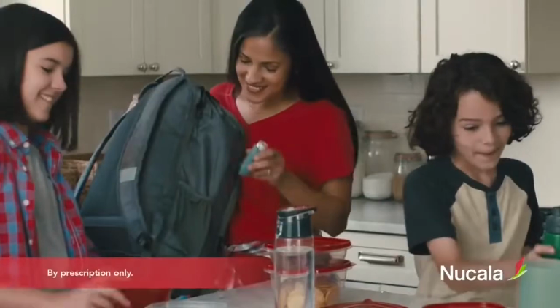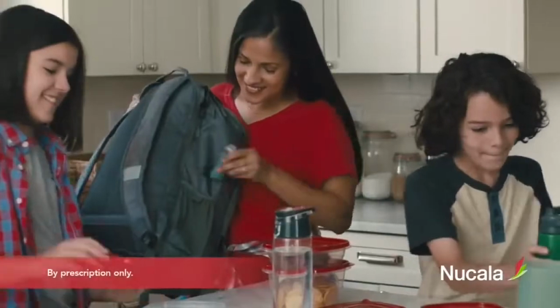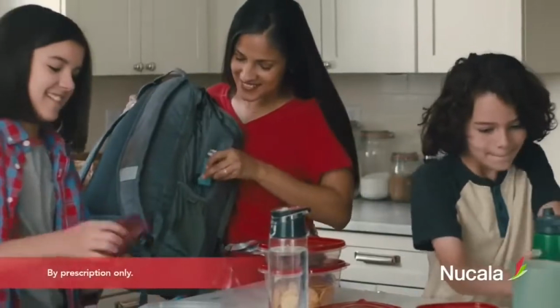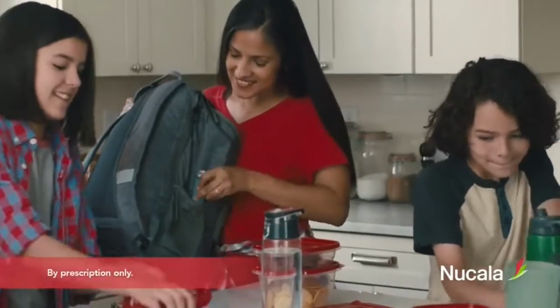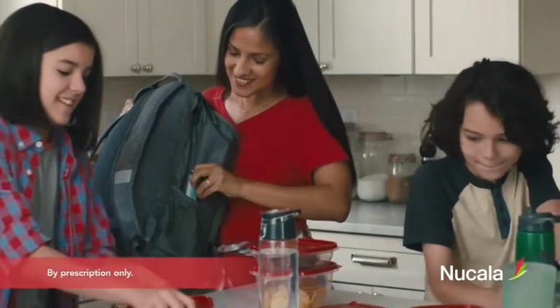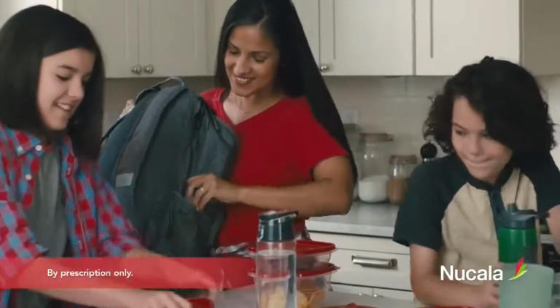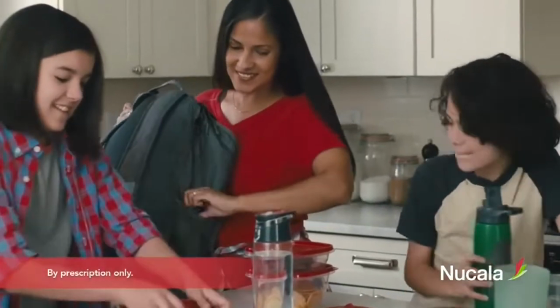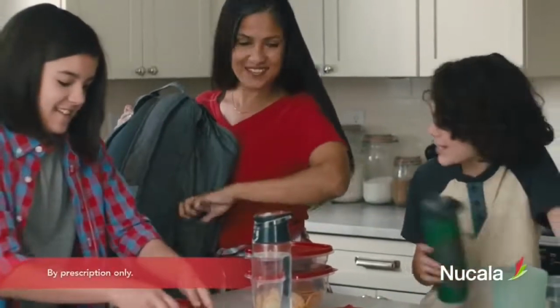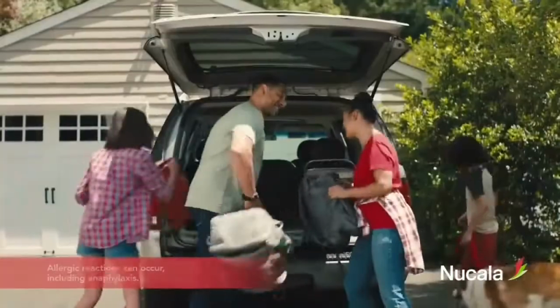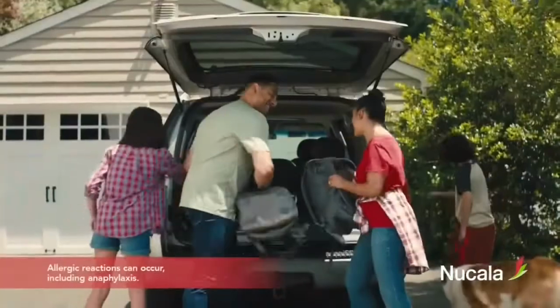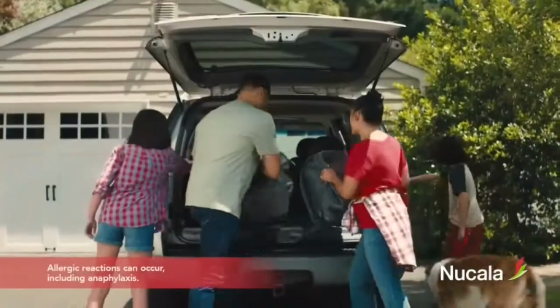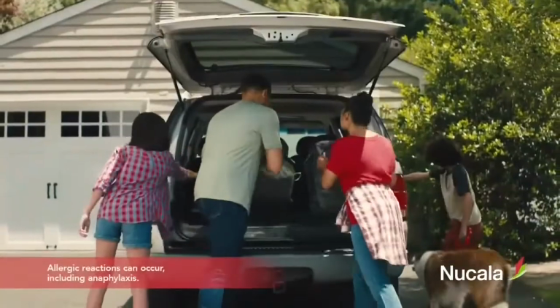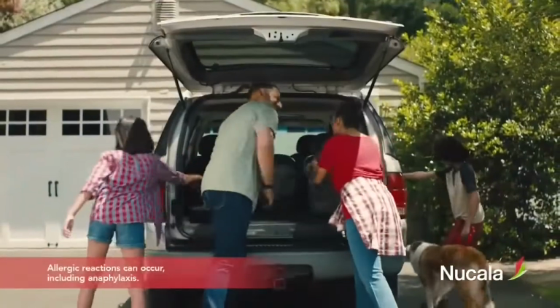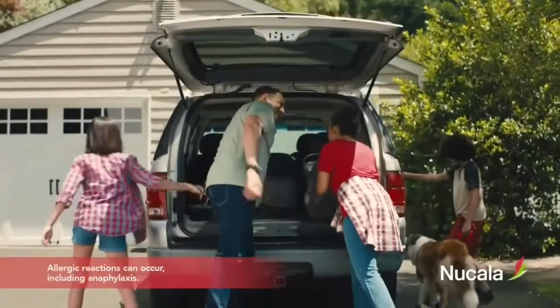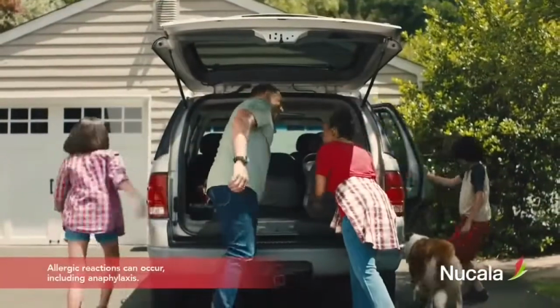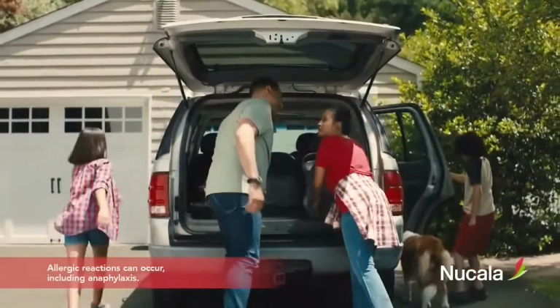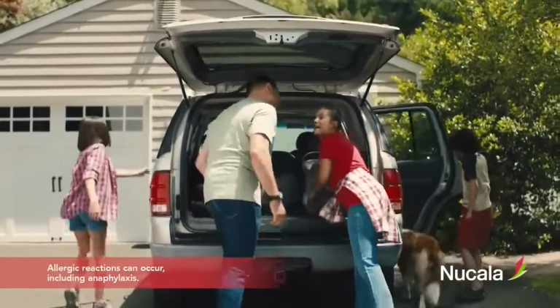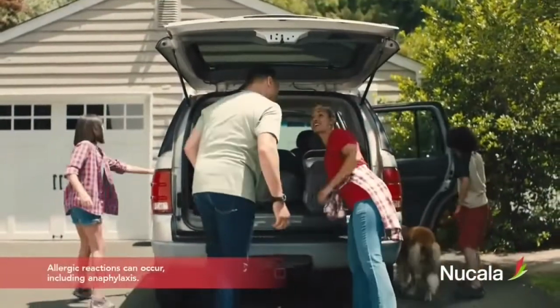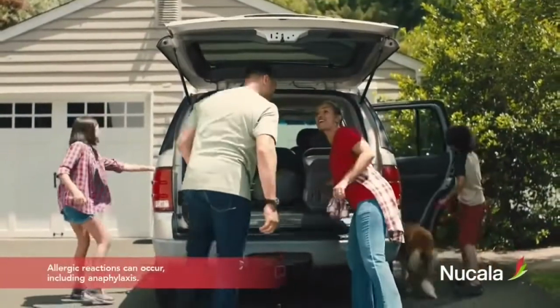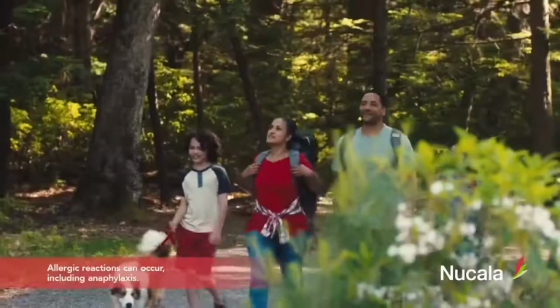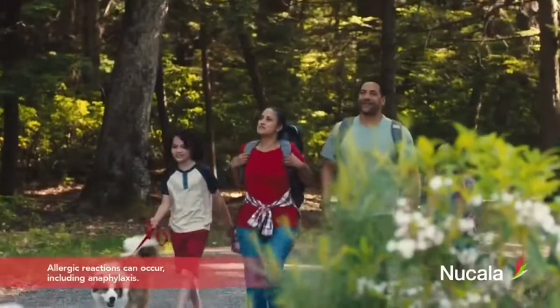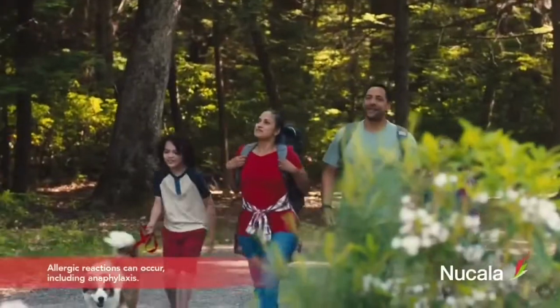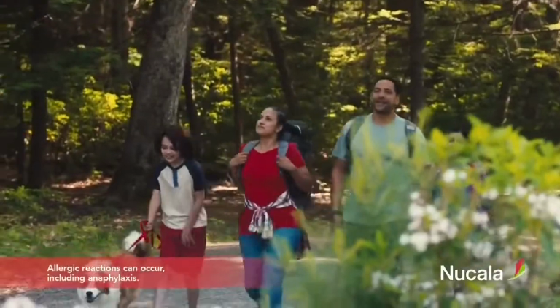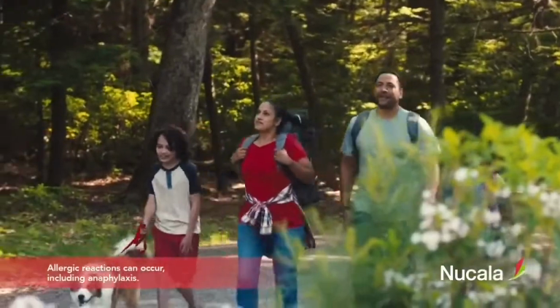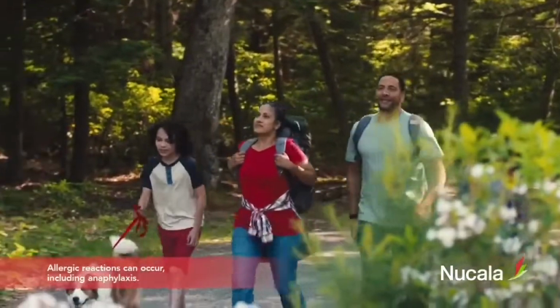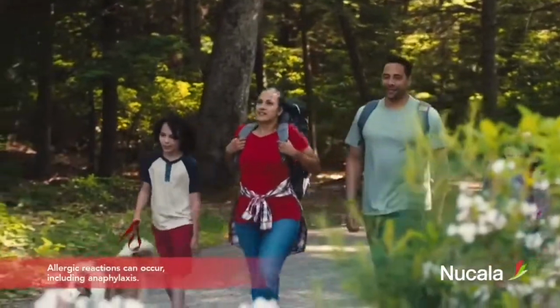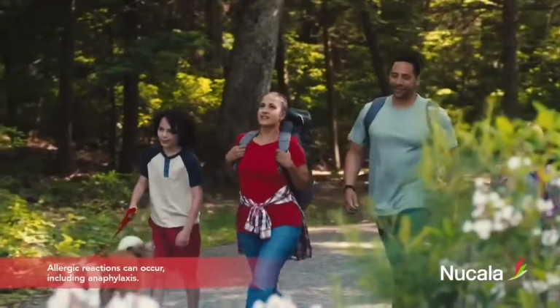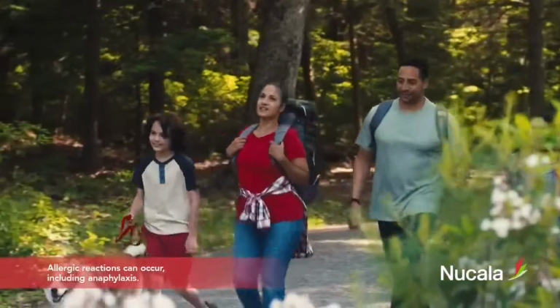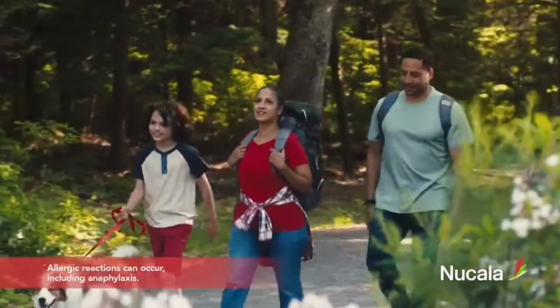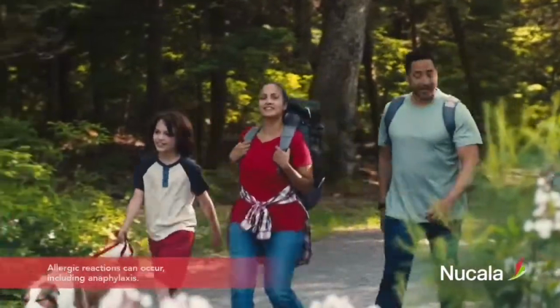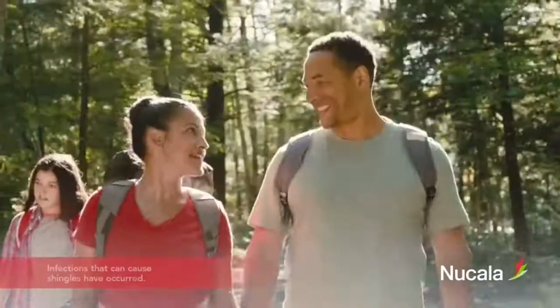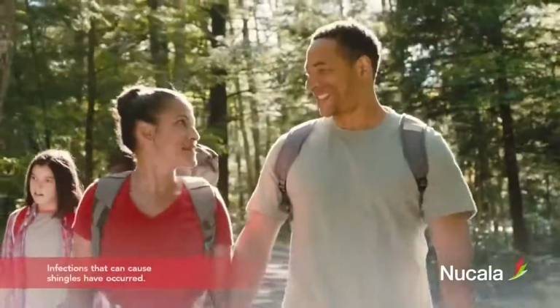Nucala is not for sudden breathing problems. Allergic reactions can occur. Get help right away for swelling of face, mouth, tongue, or trouble breathing.